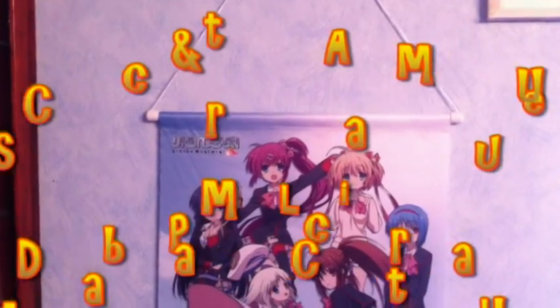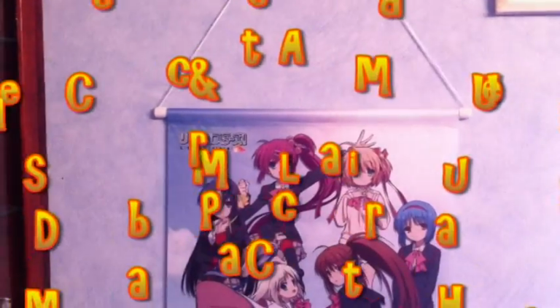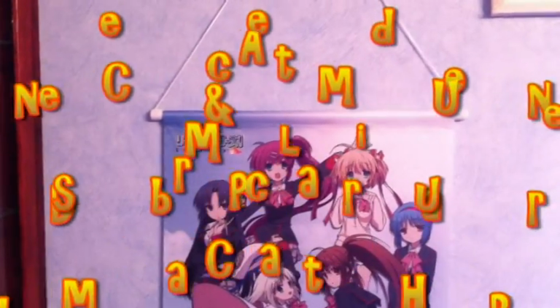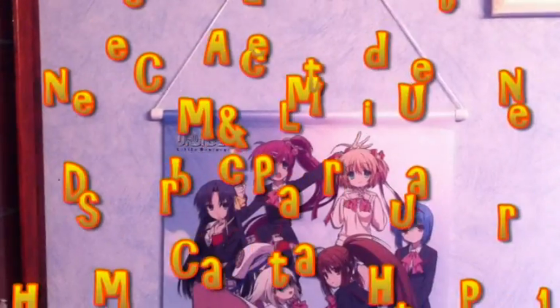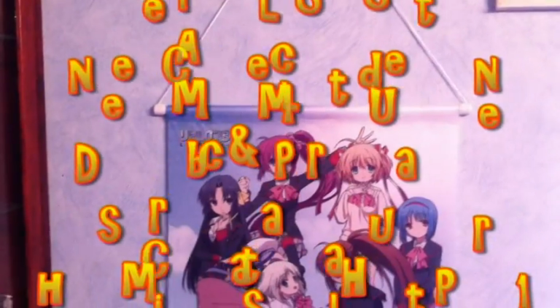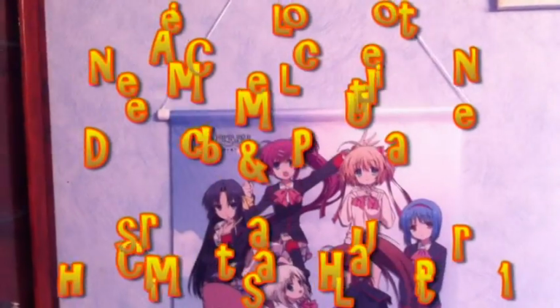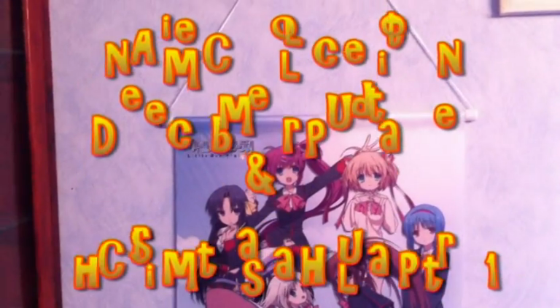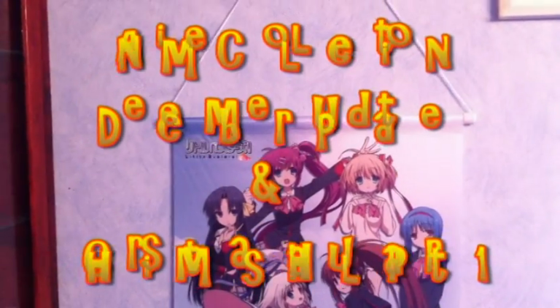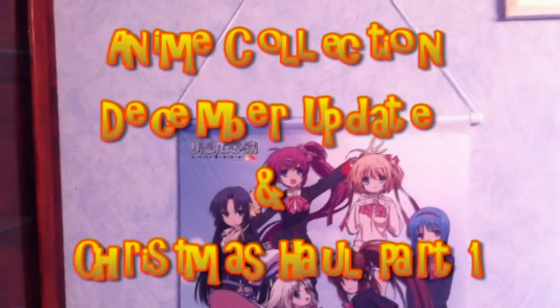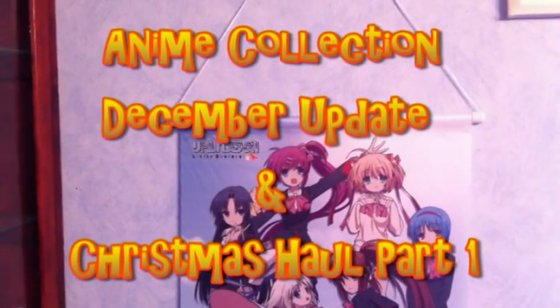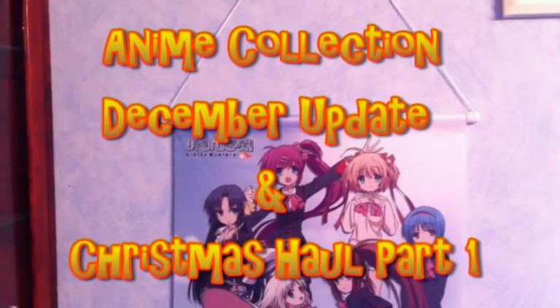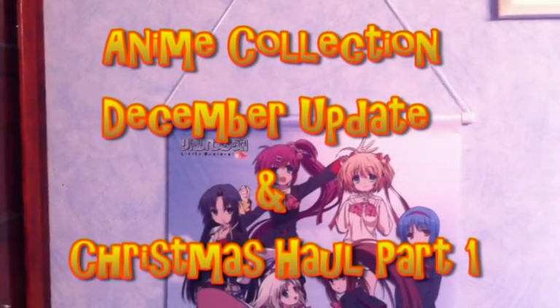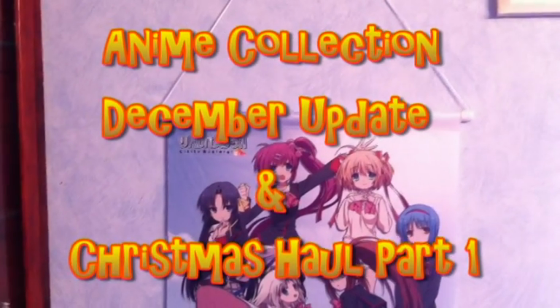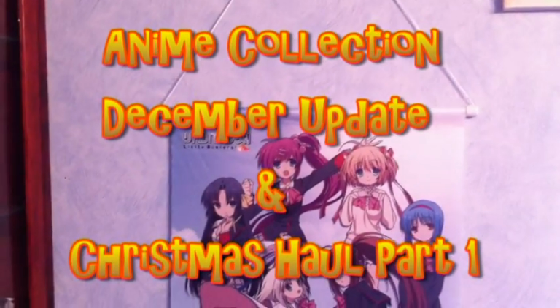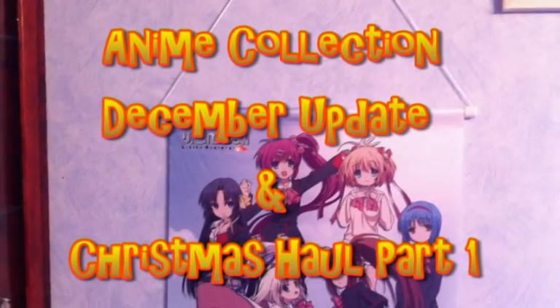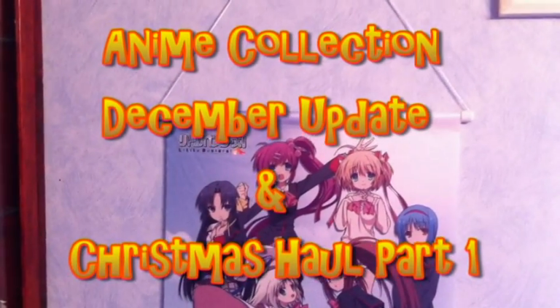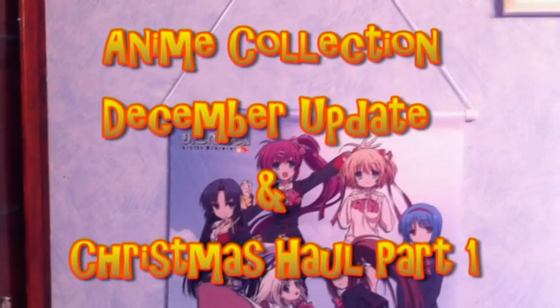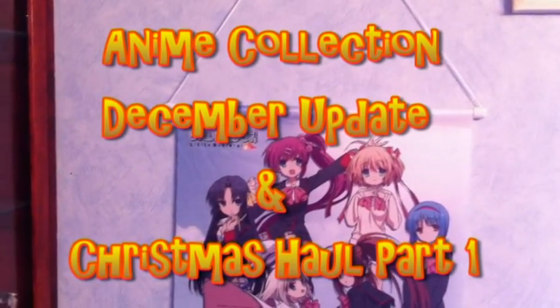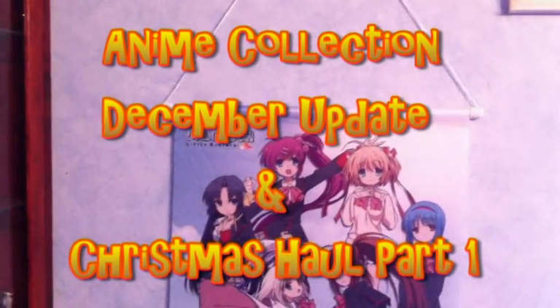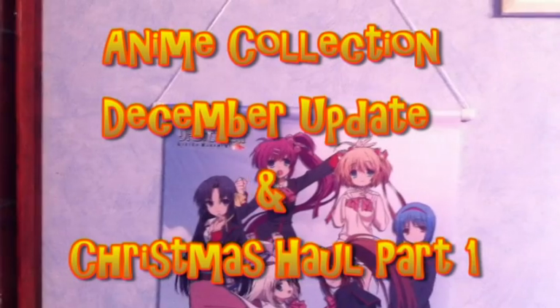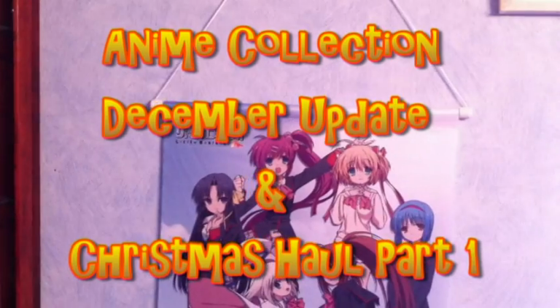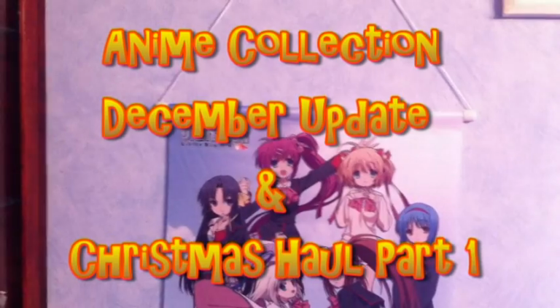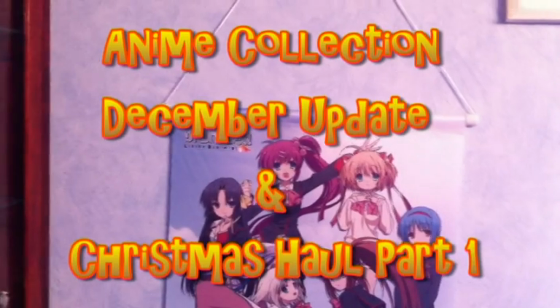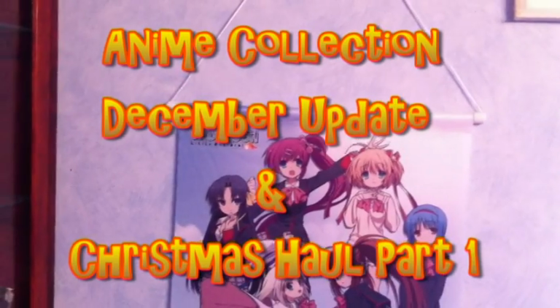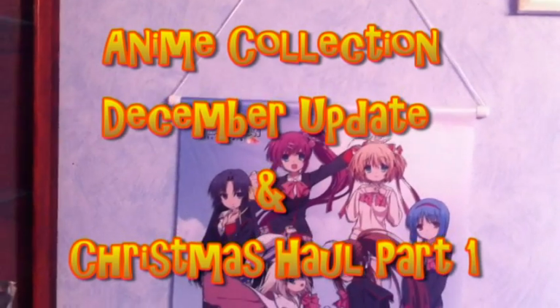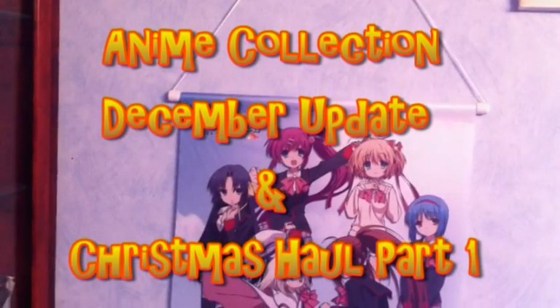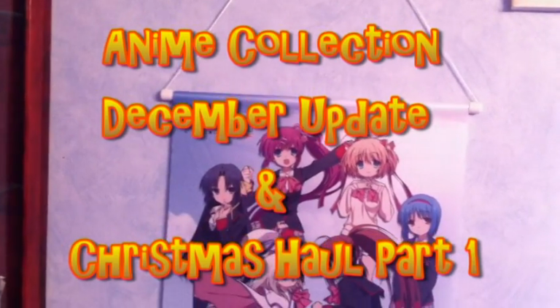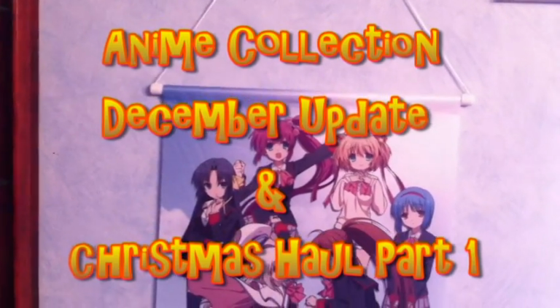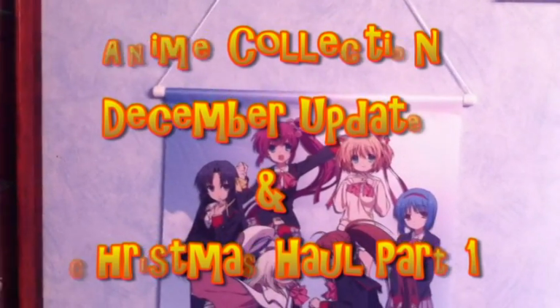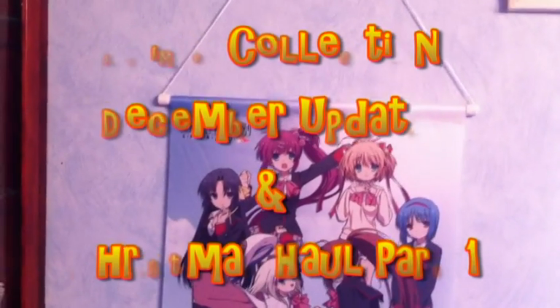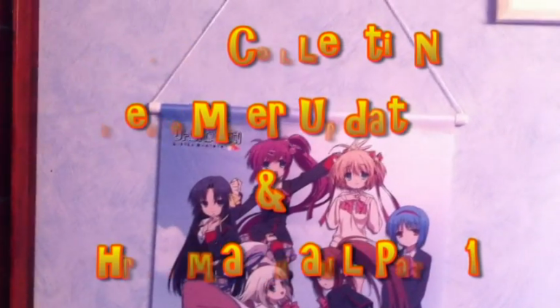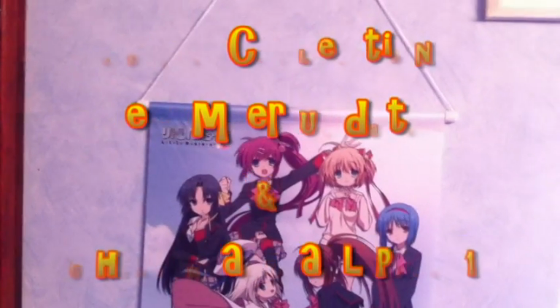Konnichiwa! Rokori Itachi here, and welcome to my Christmas haul for 2013.